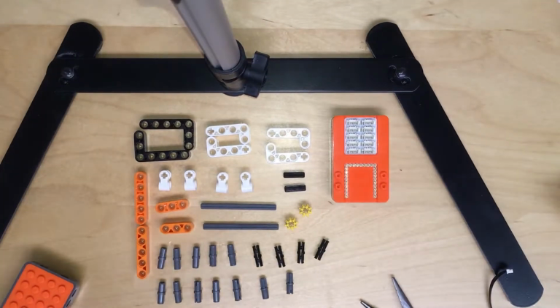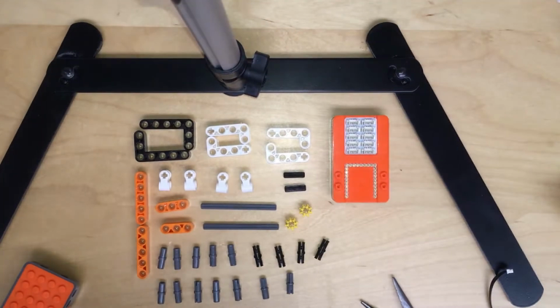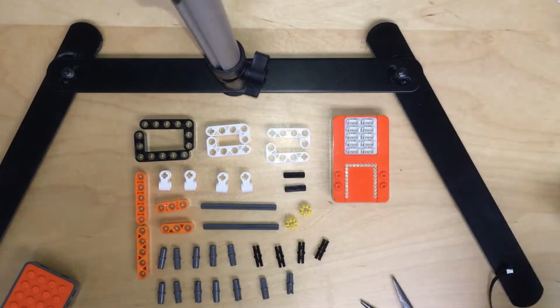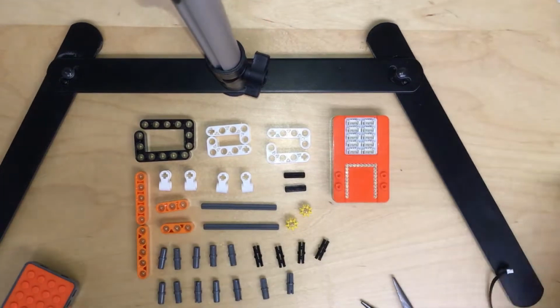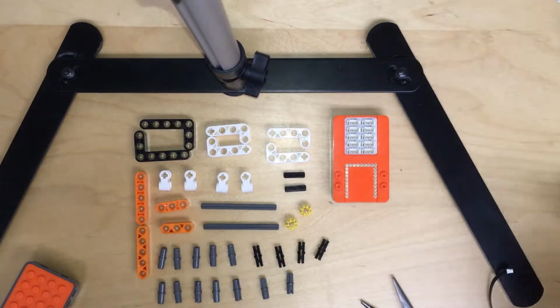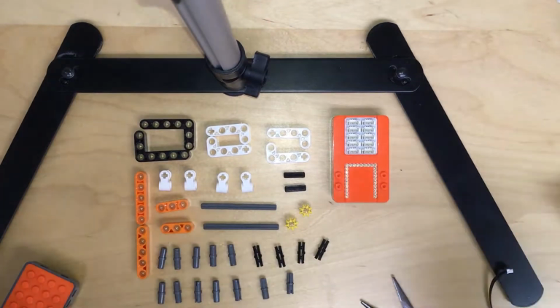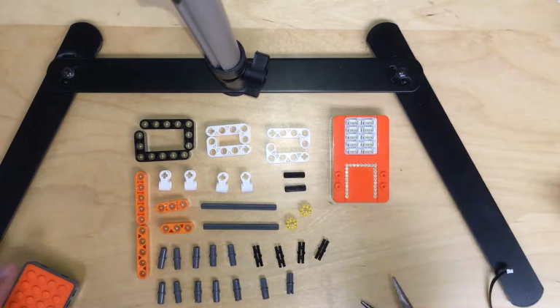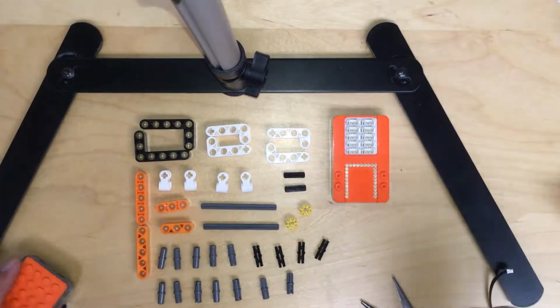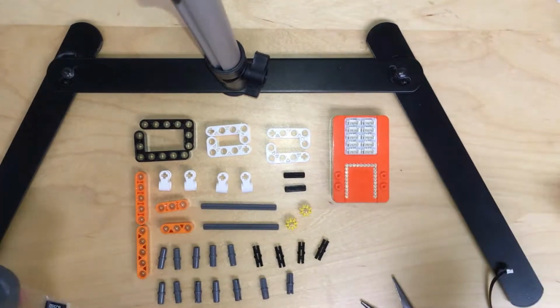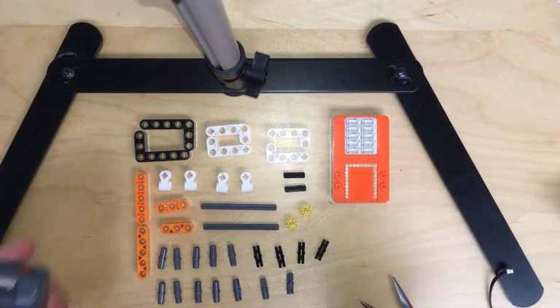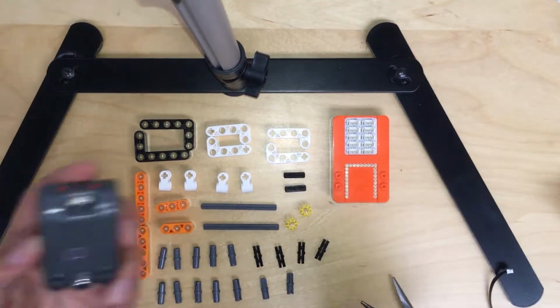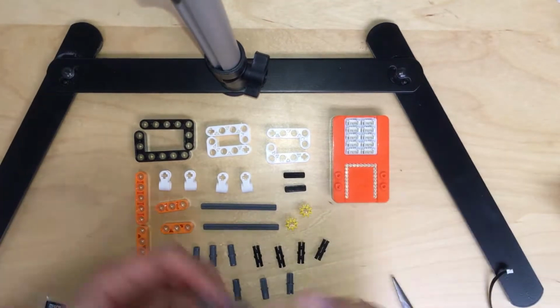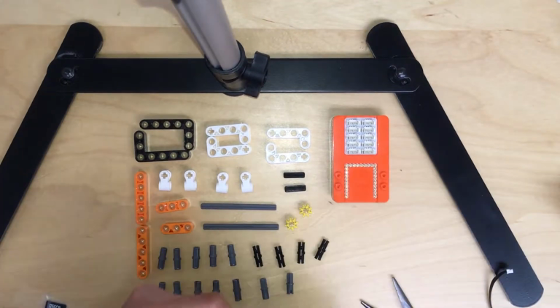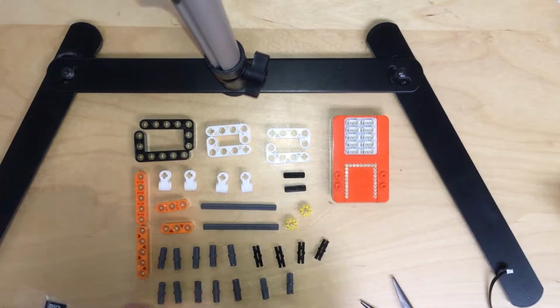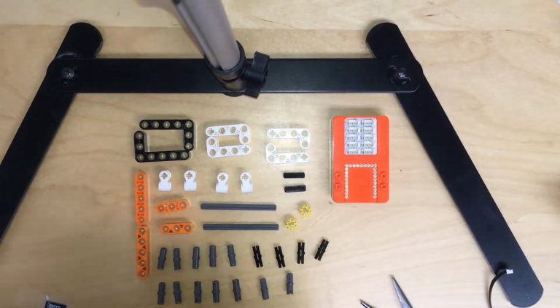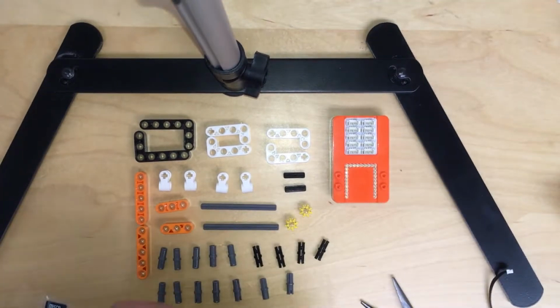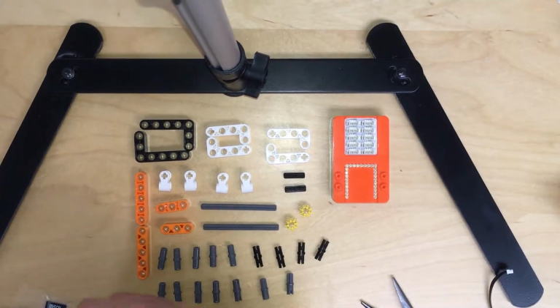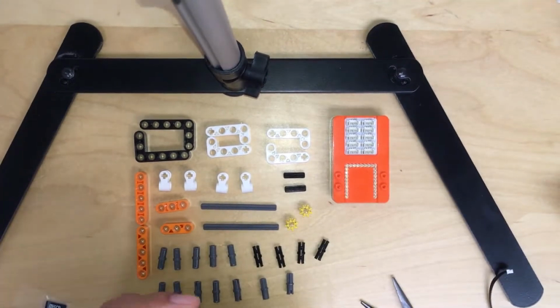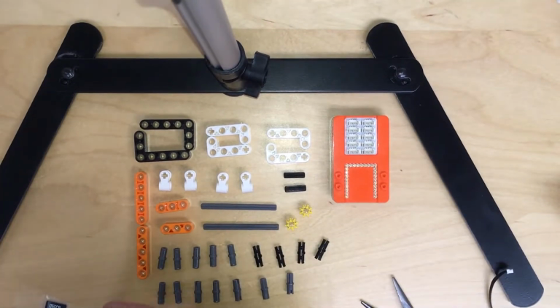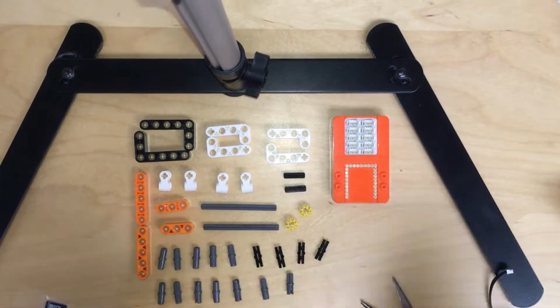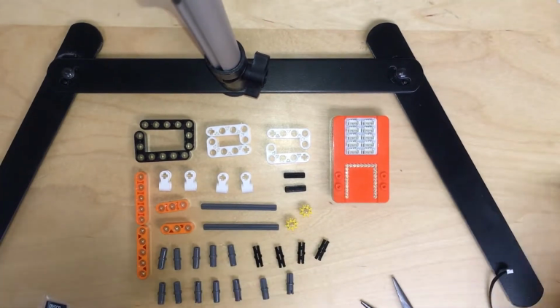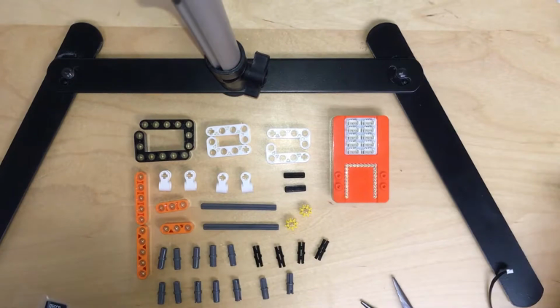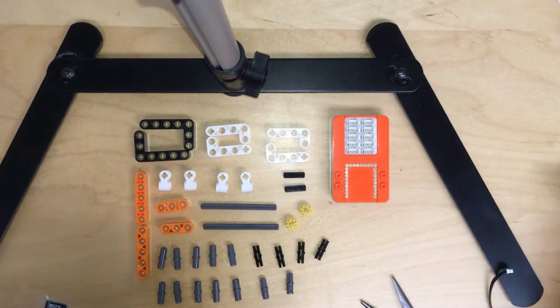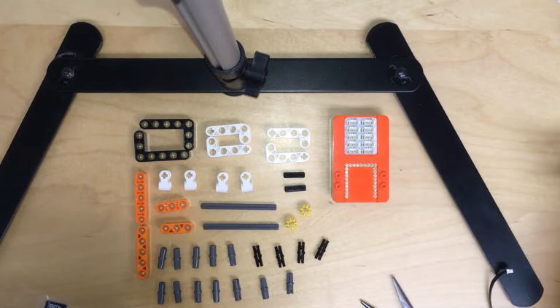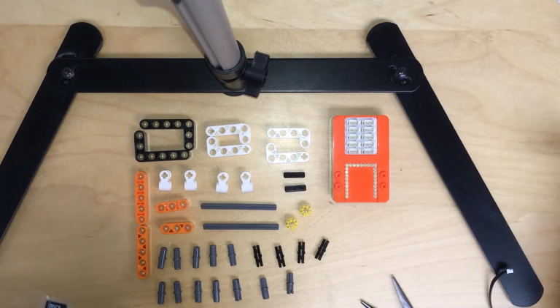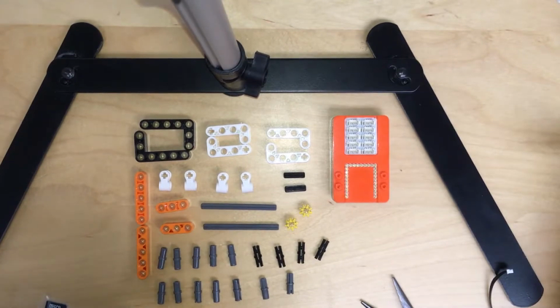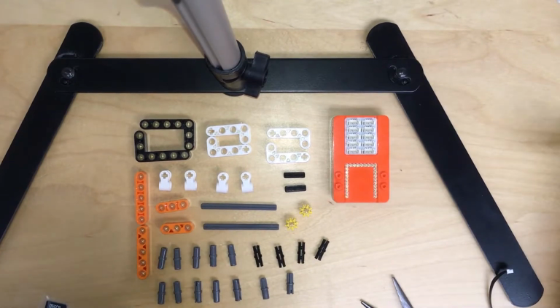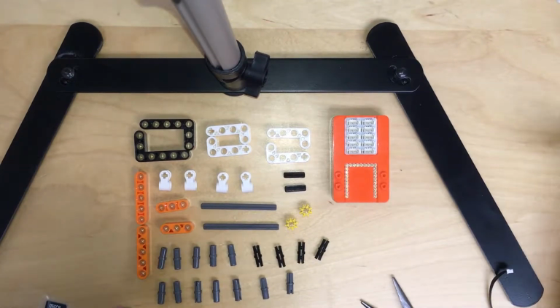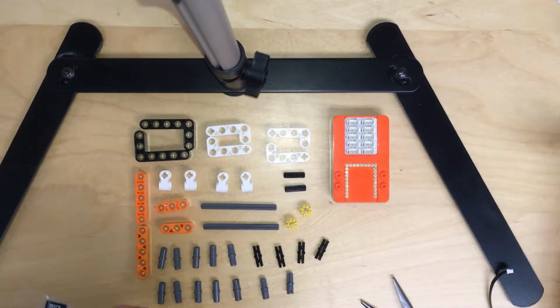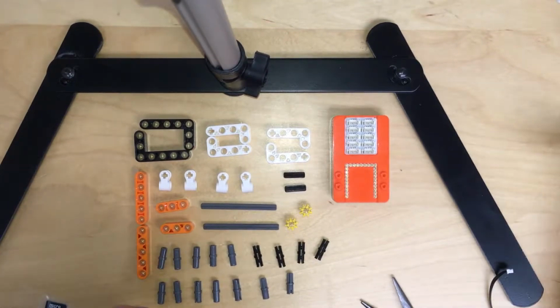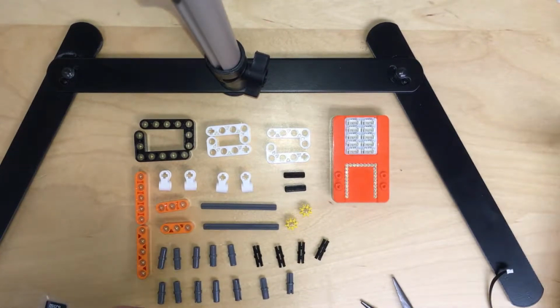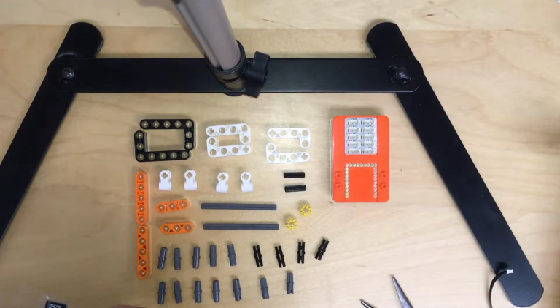Hi everyone, today I'm going to teach you how to build a push-up buddy. Let's get started.